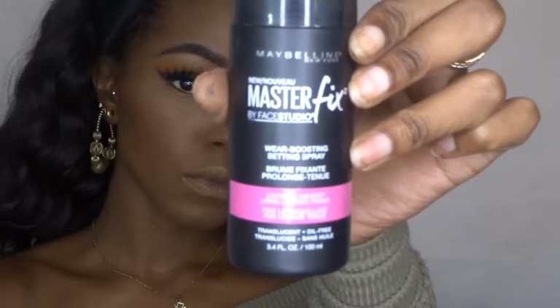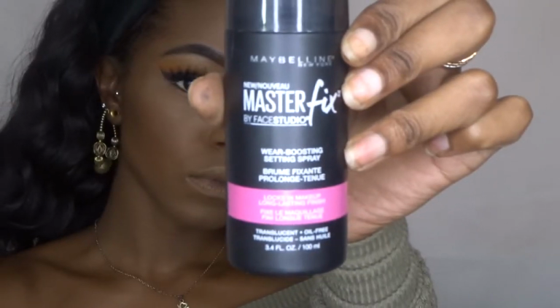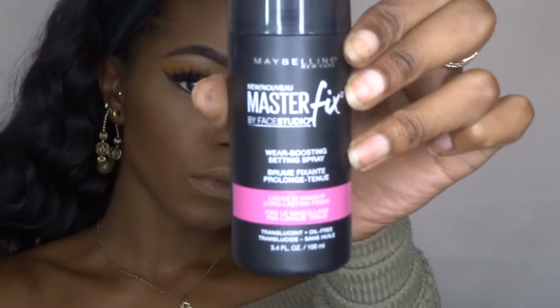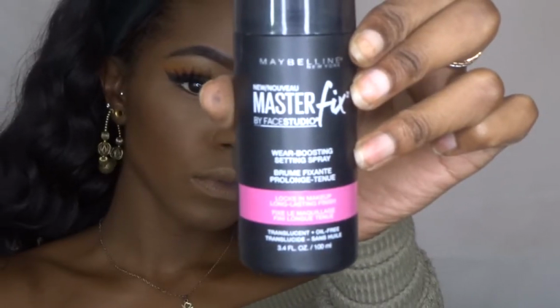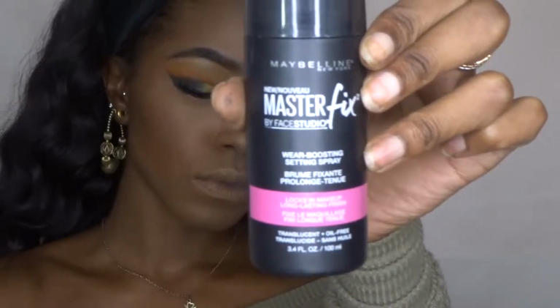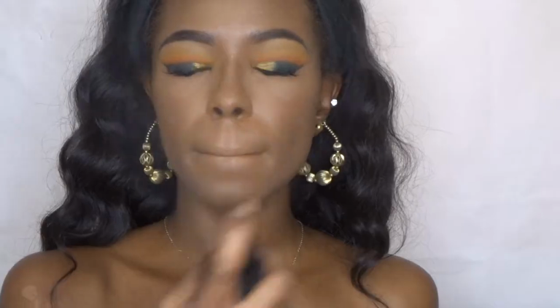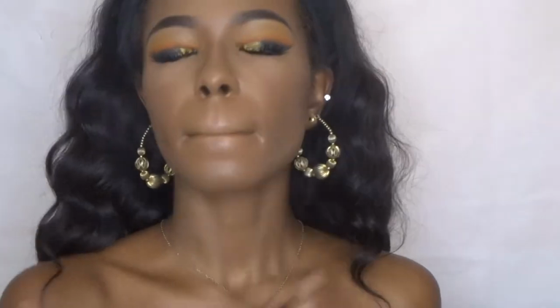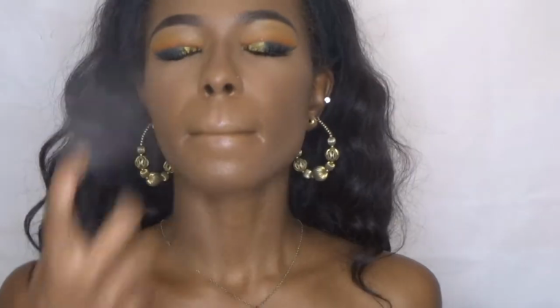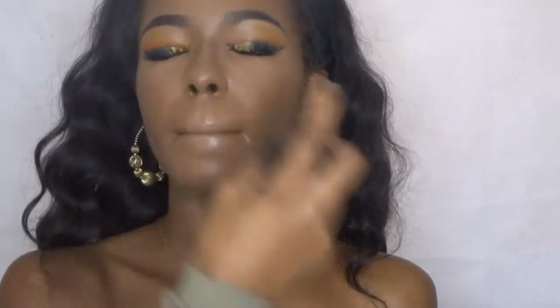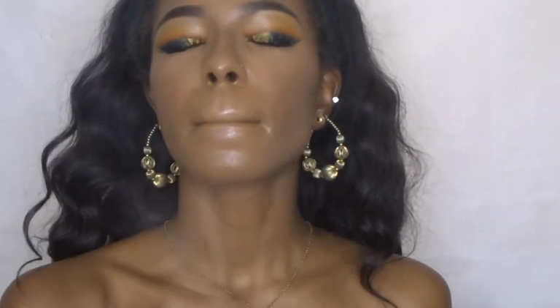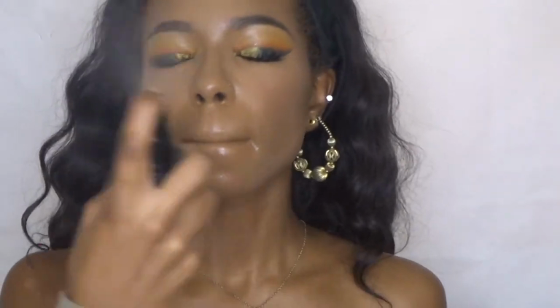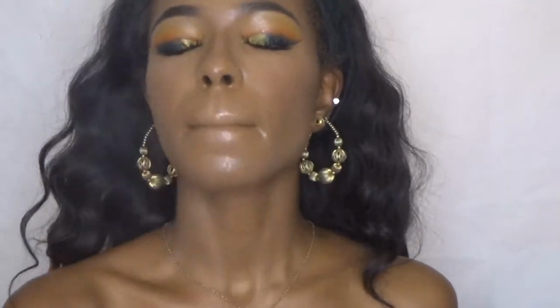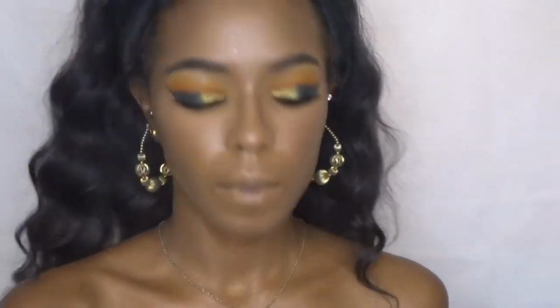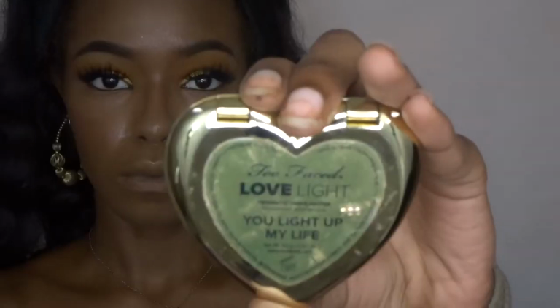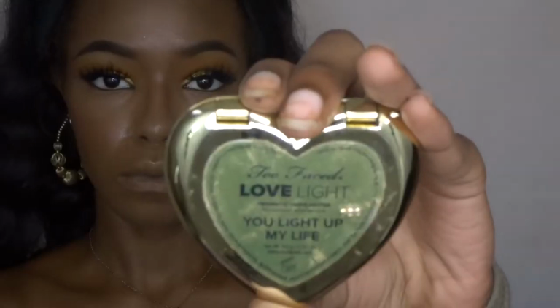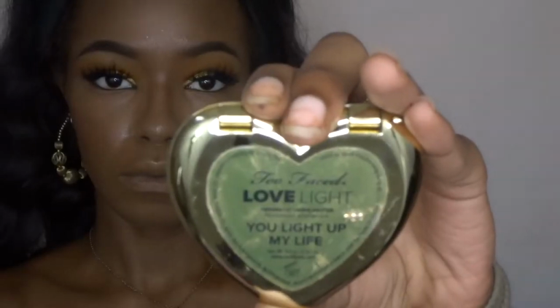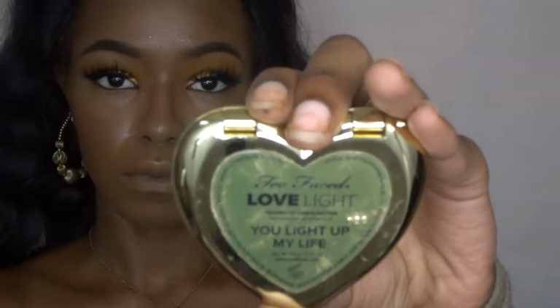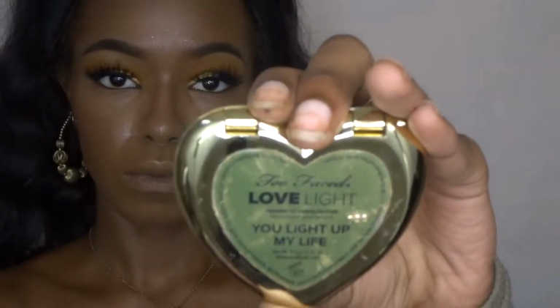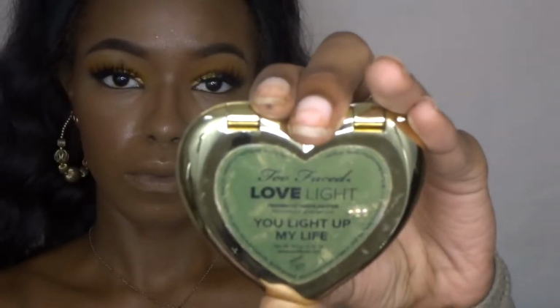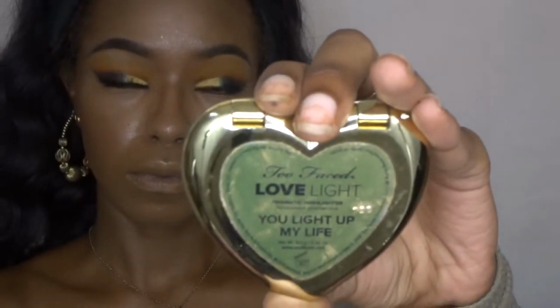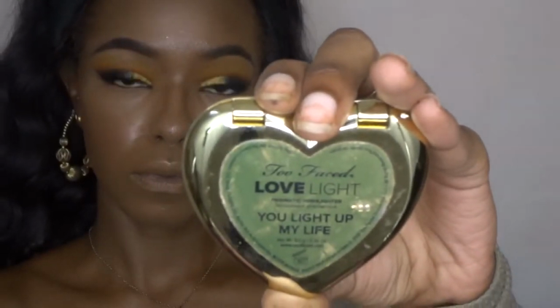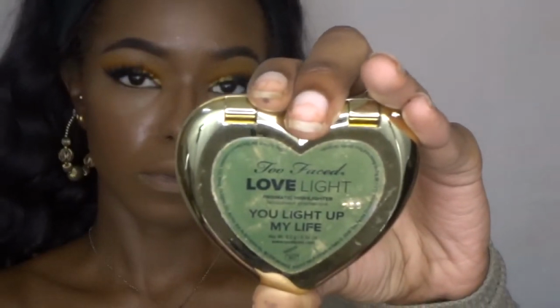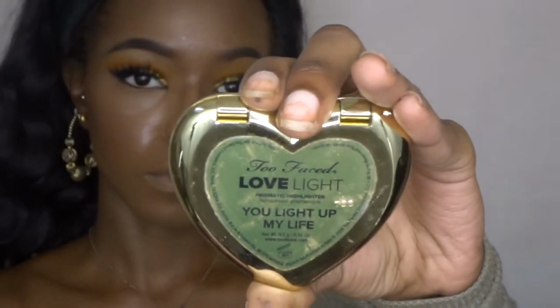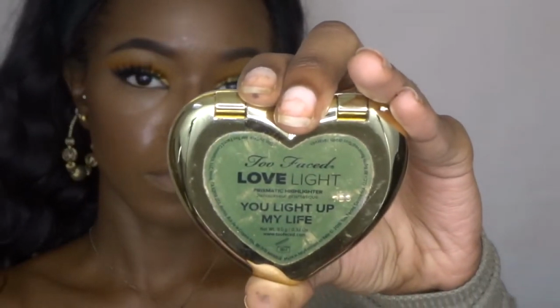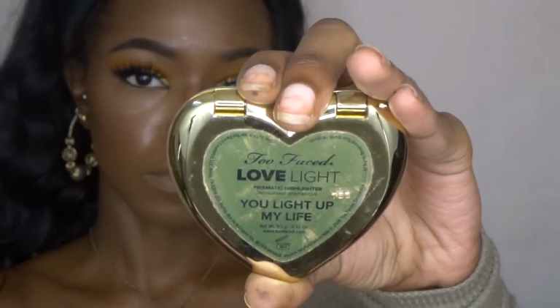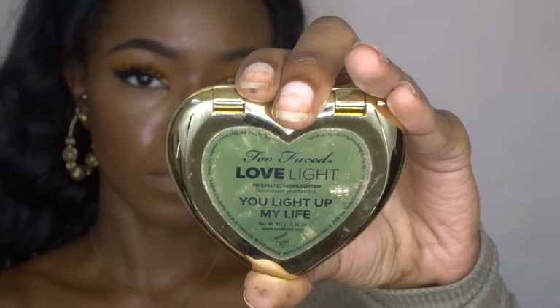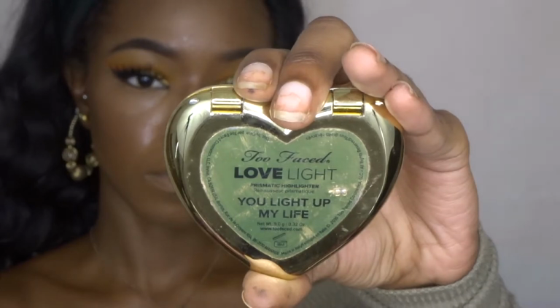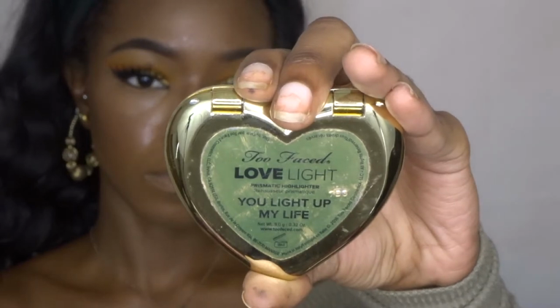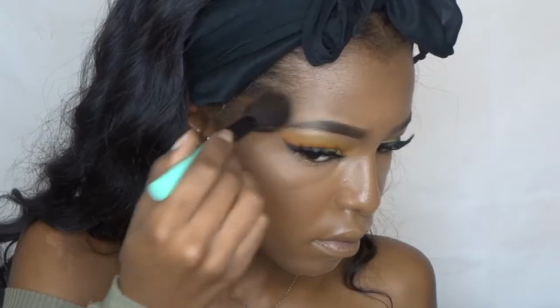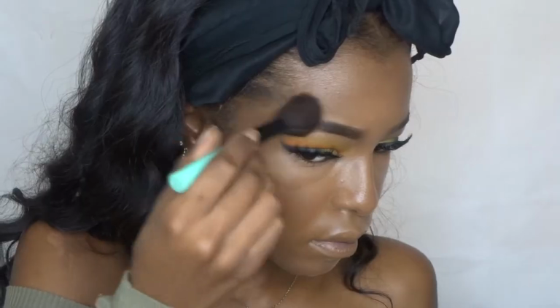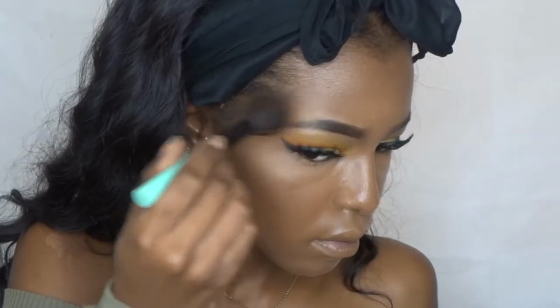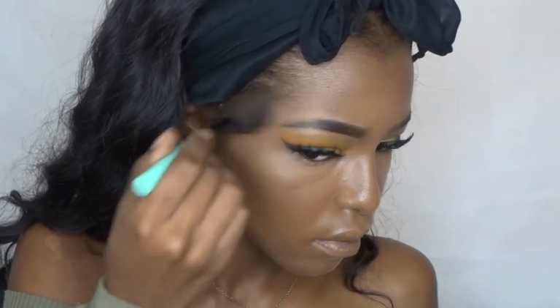So after setting my face with the Maybelline Master Fix, I'm going to use my Too Faced highlighter in You Light Up My Life and I'm just going to go ham.